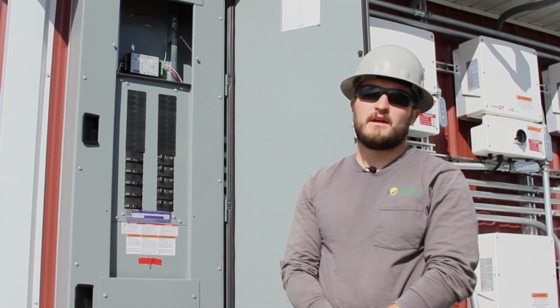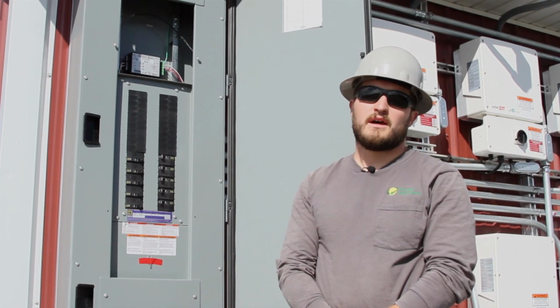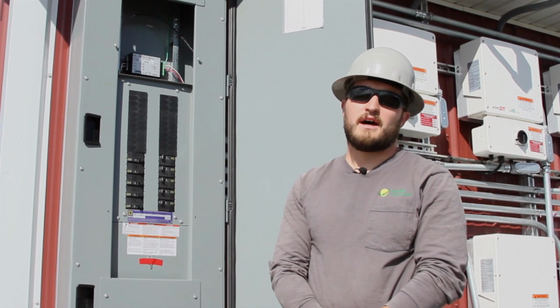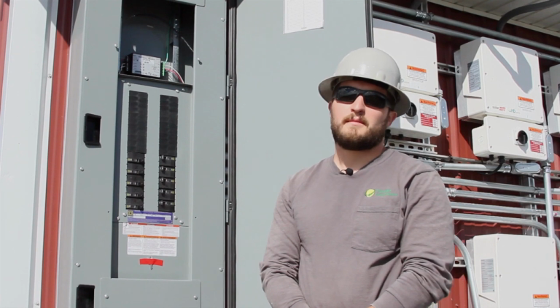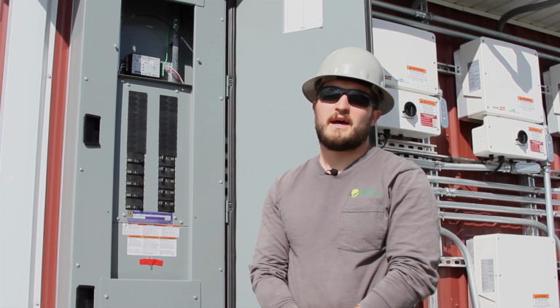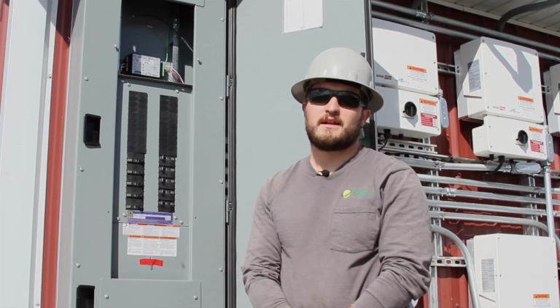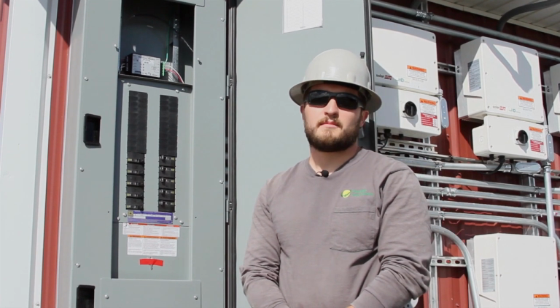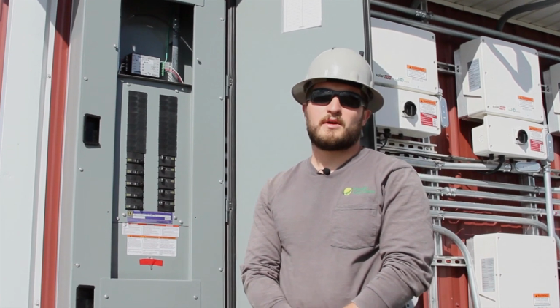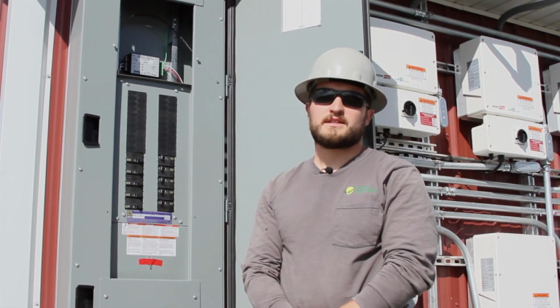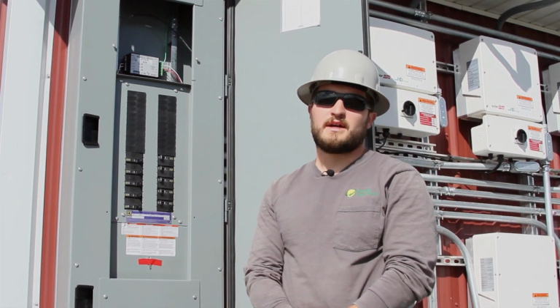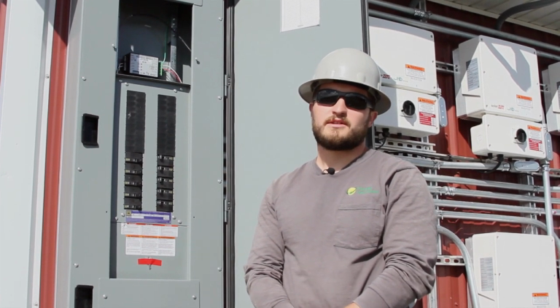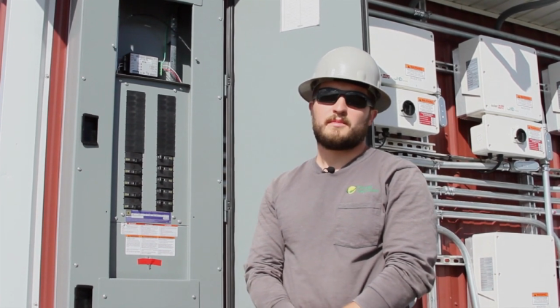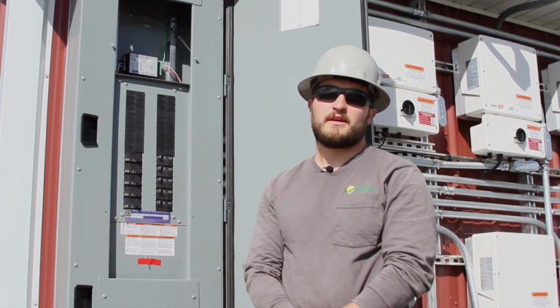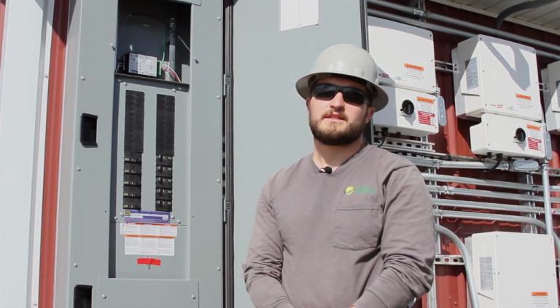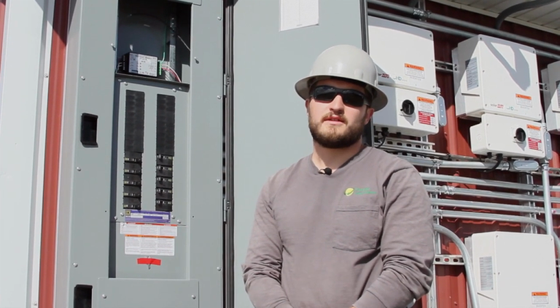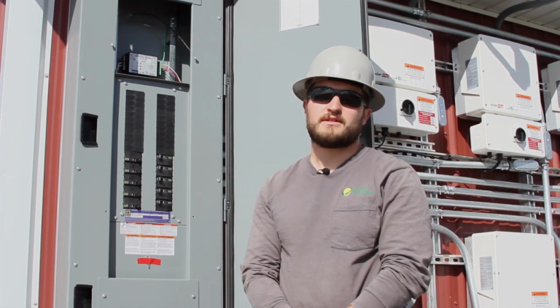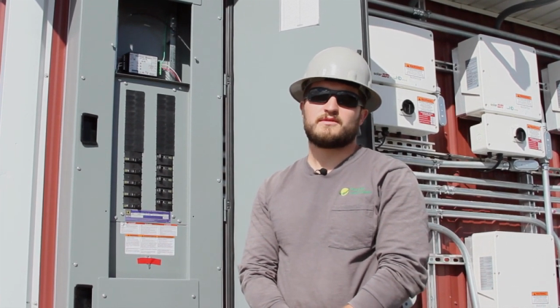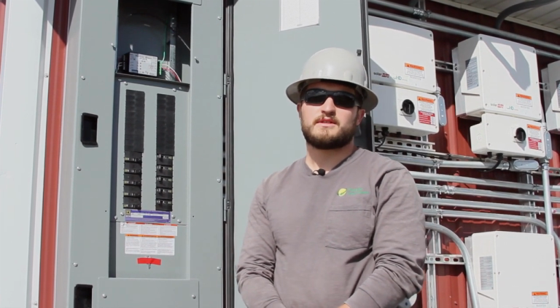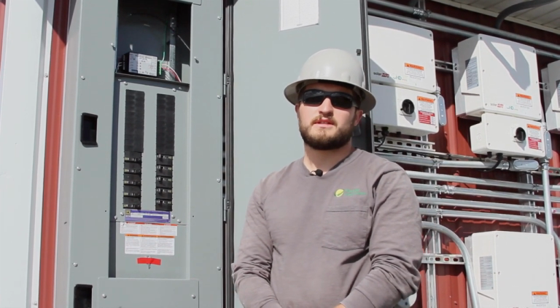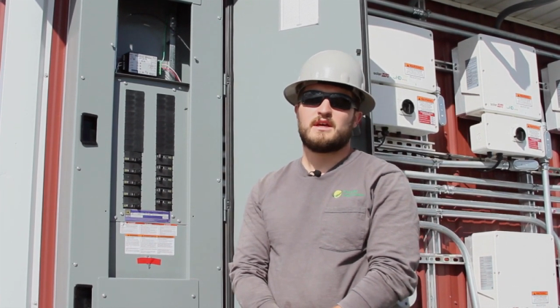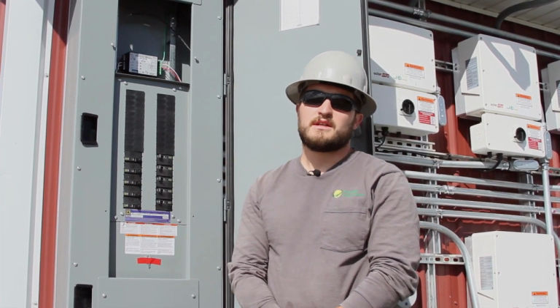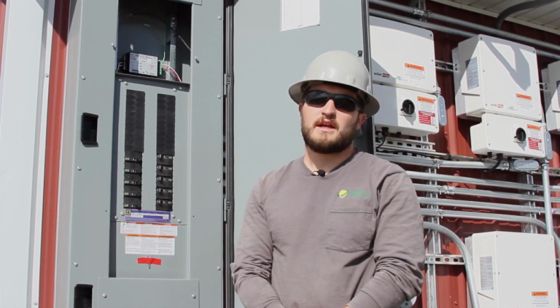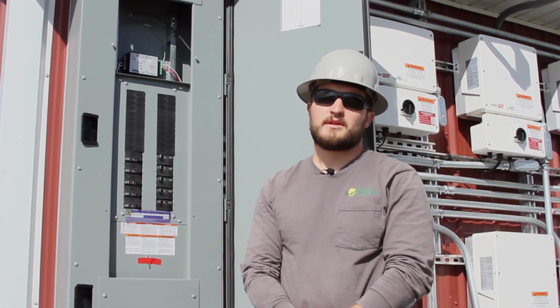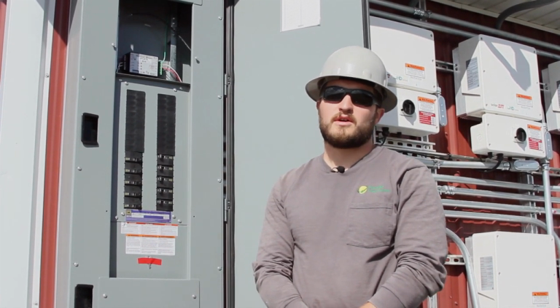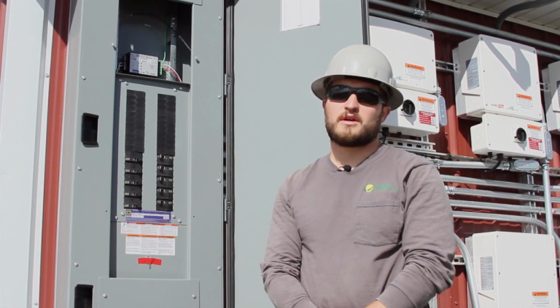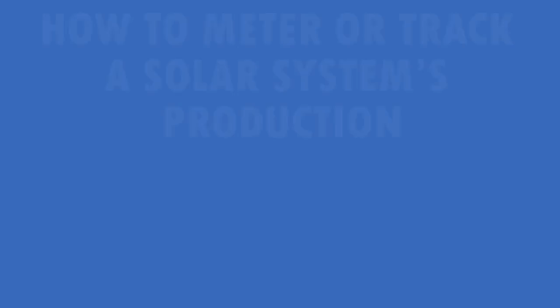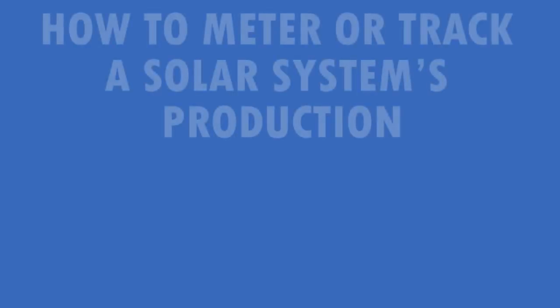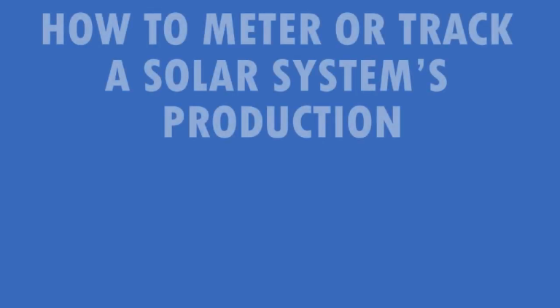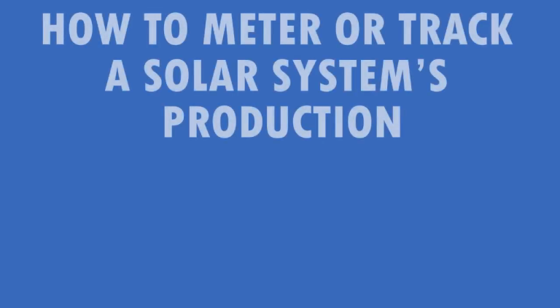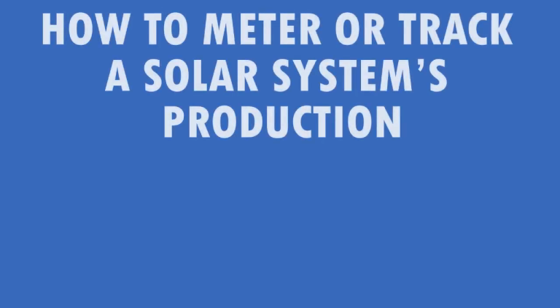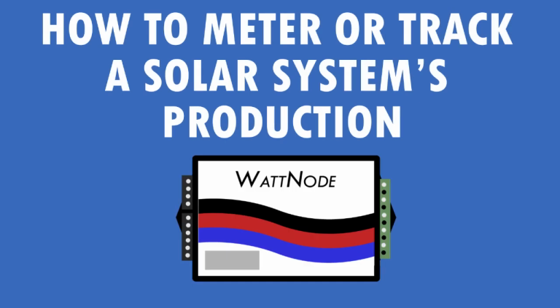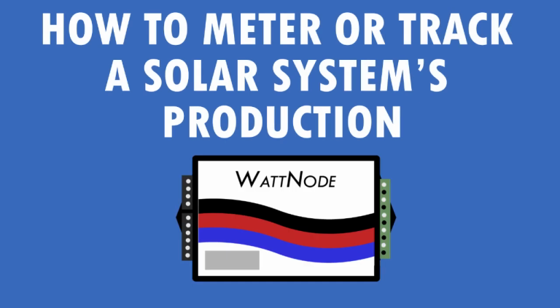Hi, I'm Matt. I'm a project manager at Paradise Energy Solutions. Today I'm going to talk about how we meter our systems.